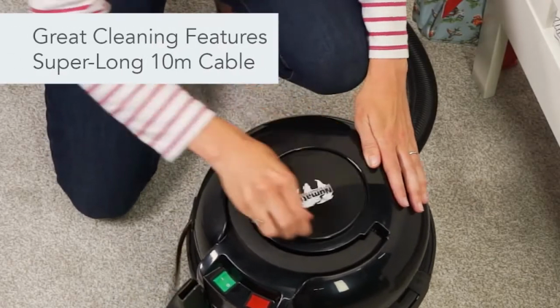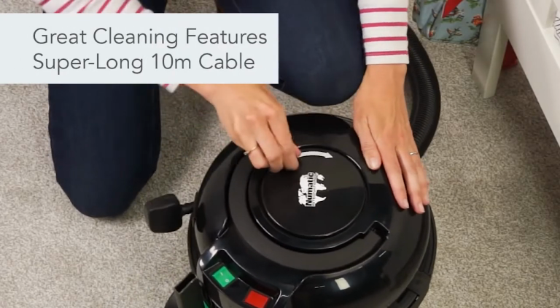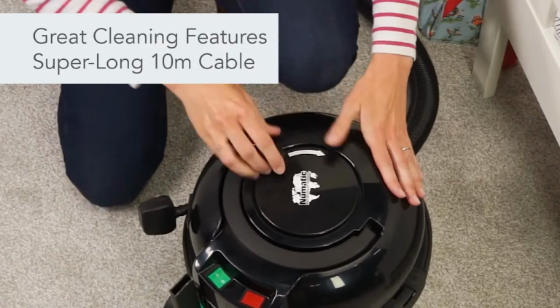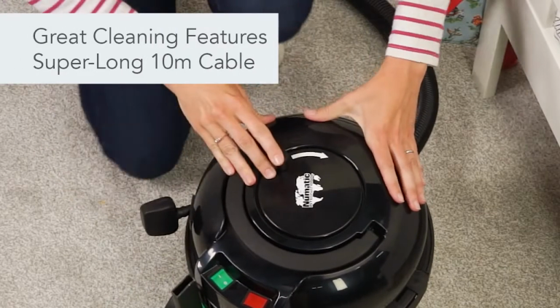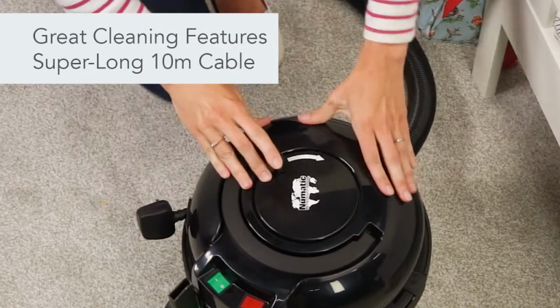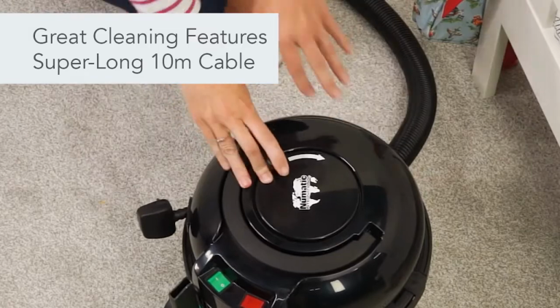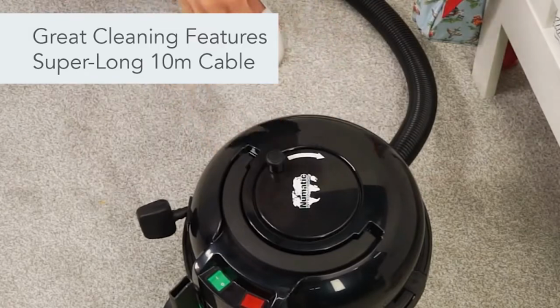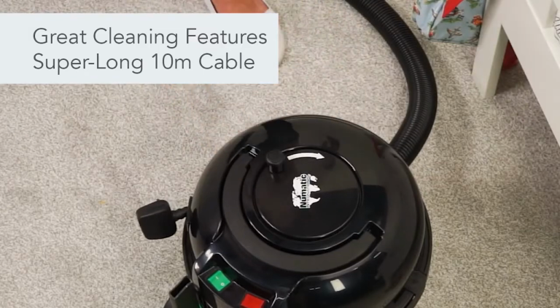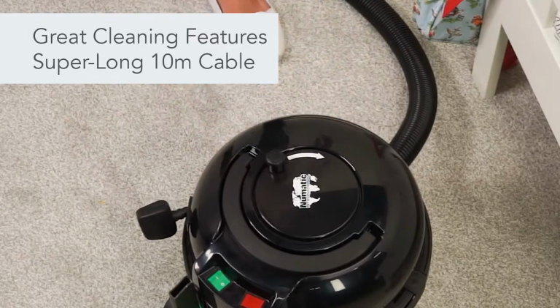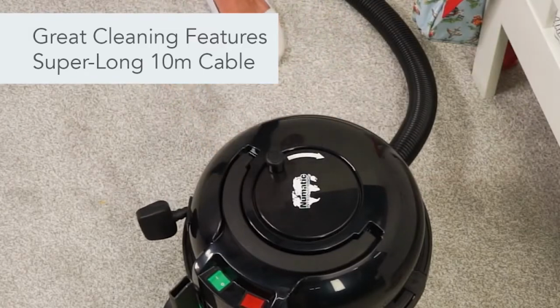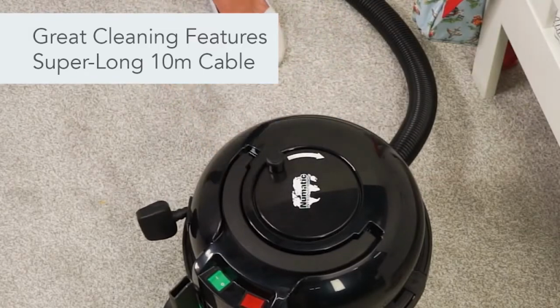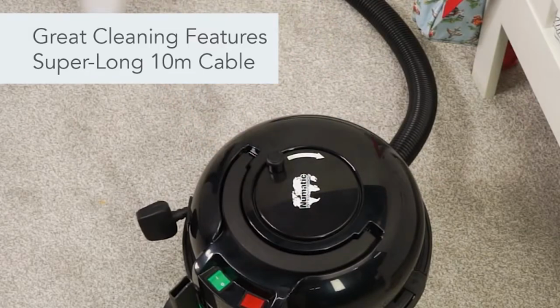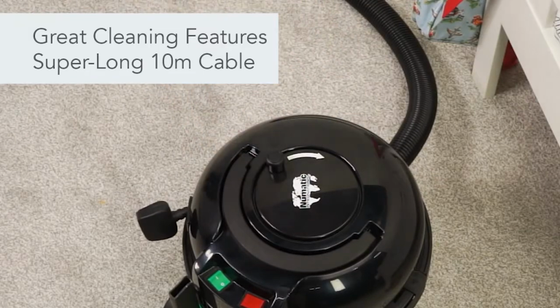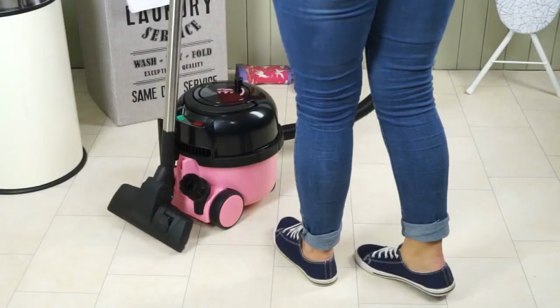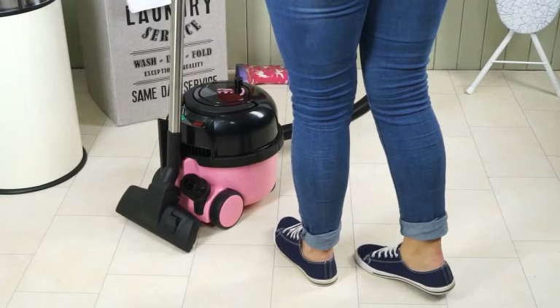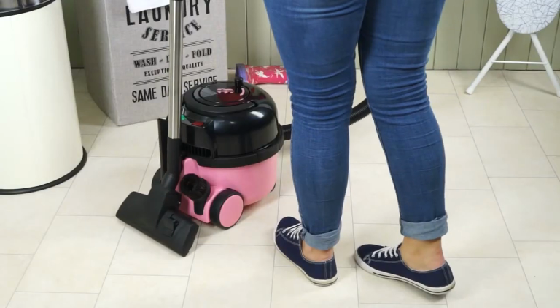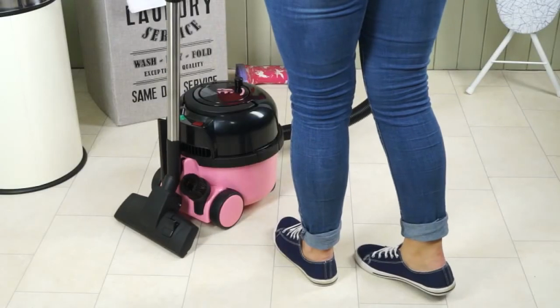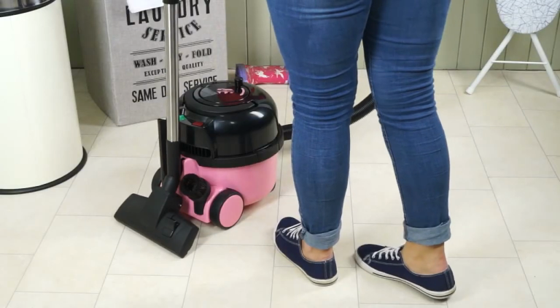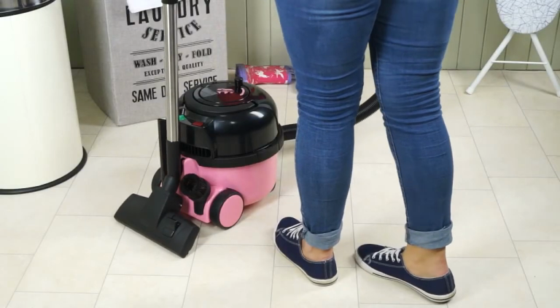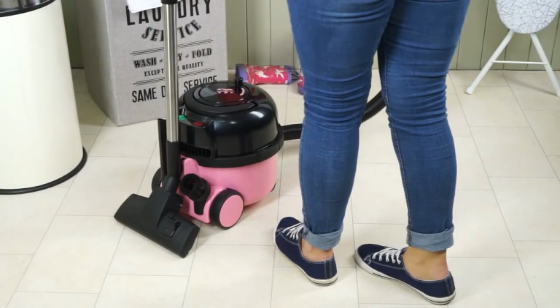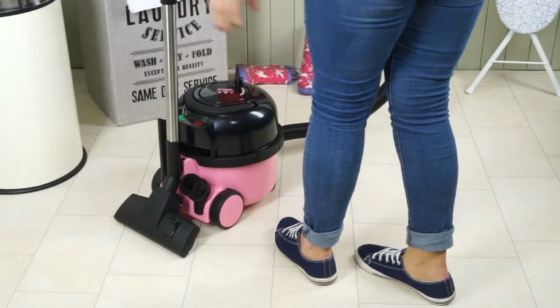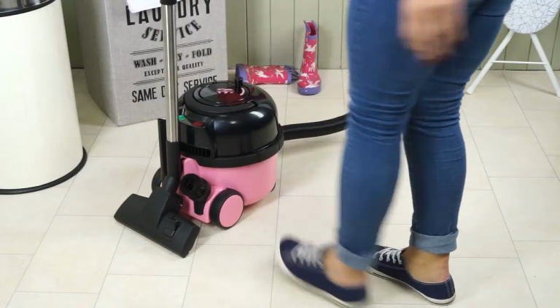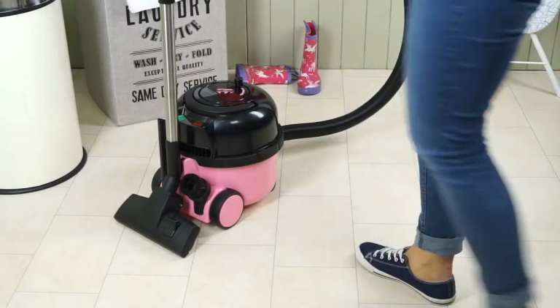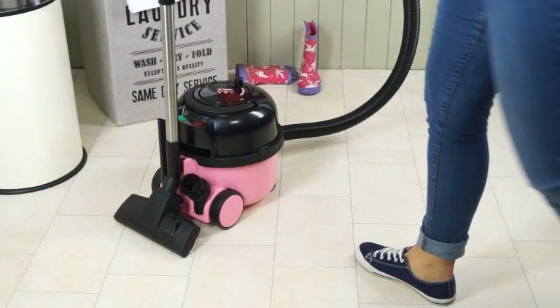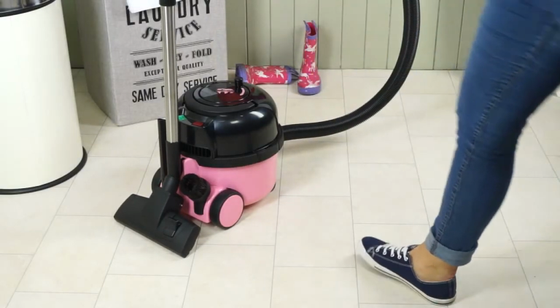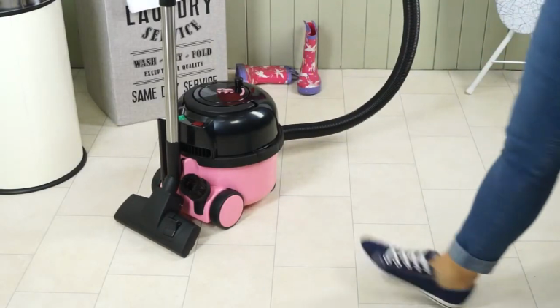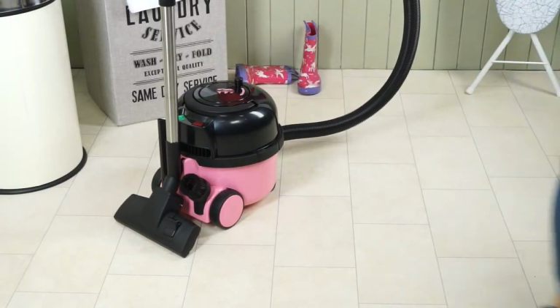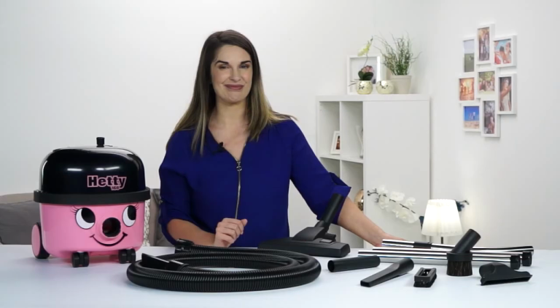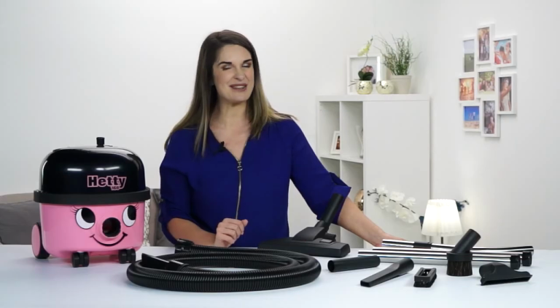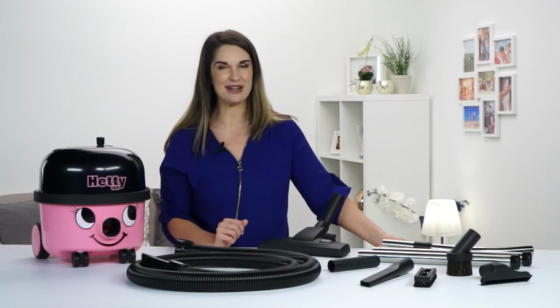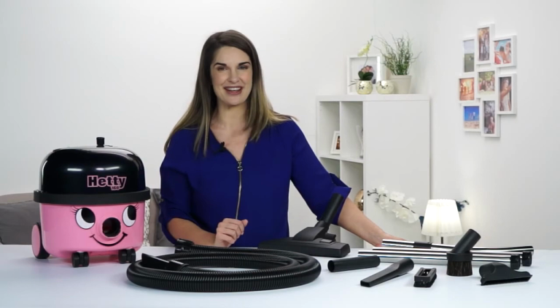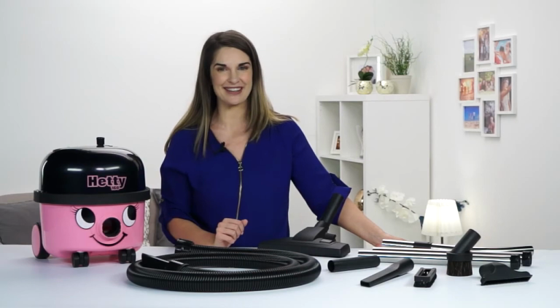Once you've finished, Hetty stores neatly away with her trouble-free Rewind cable system and onboard tool storage. Simple as that.